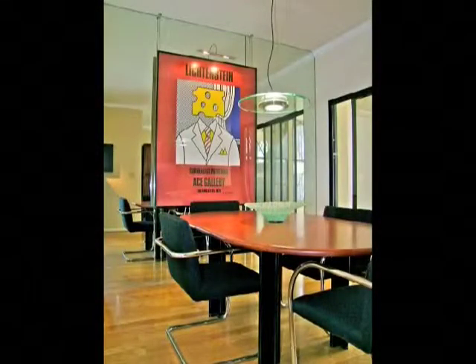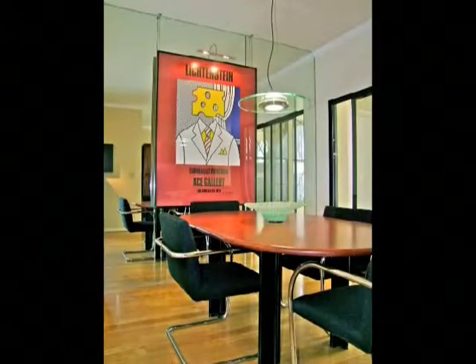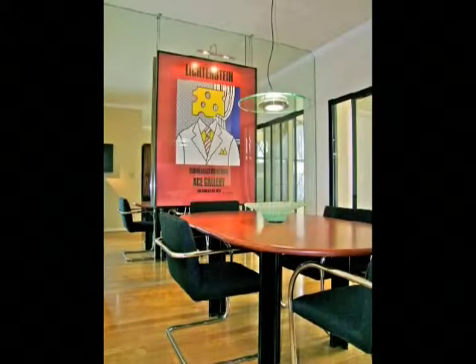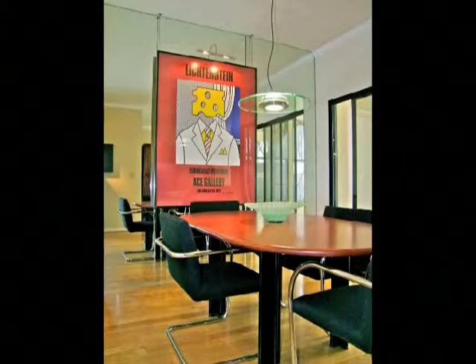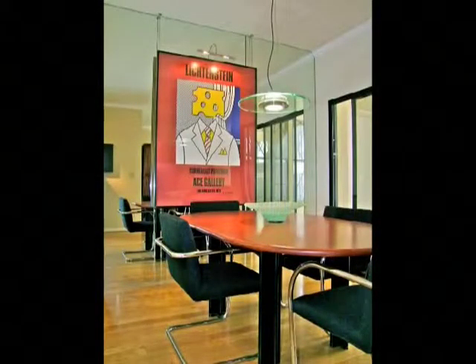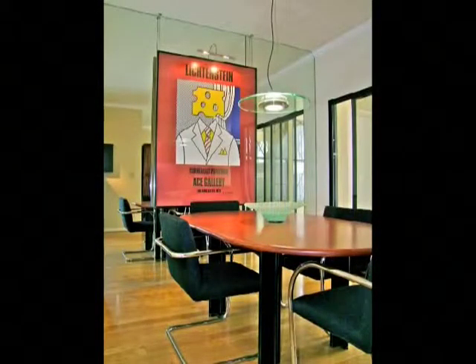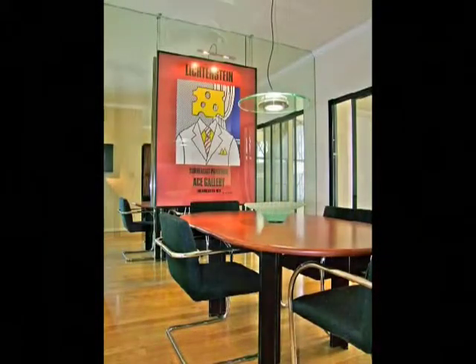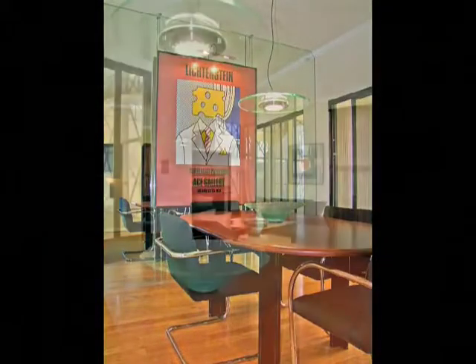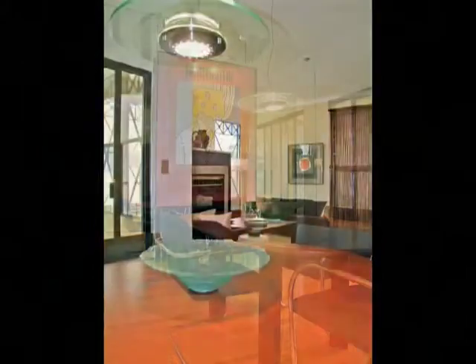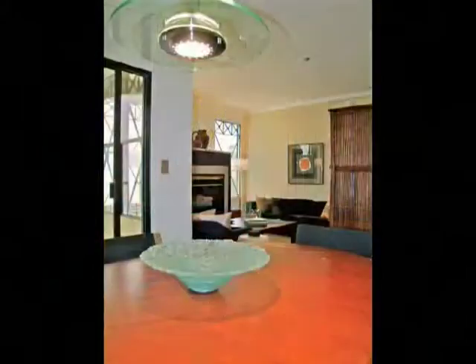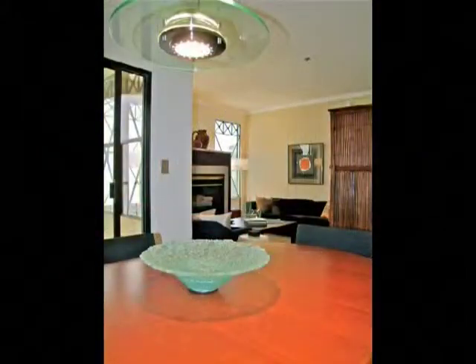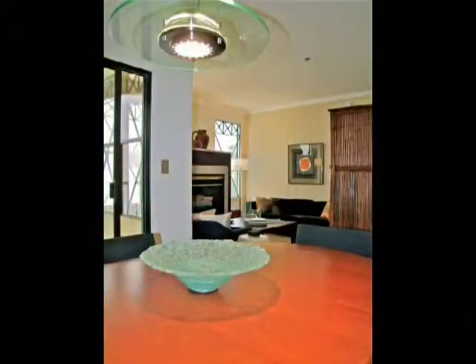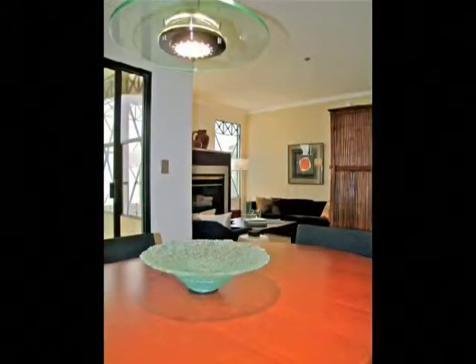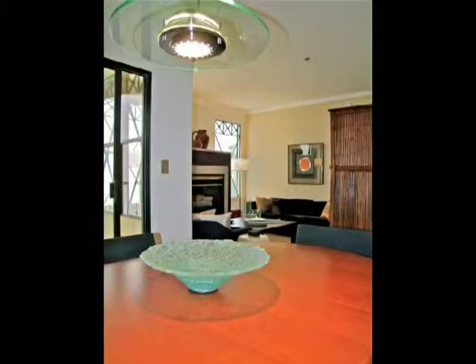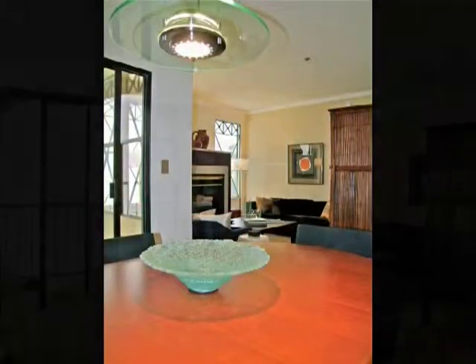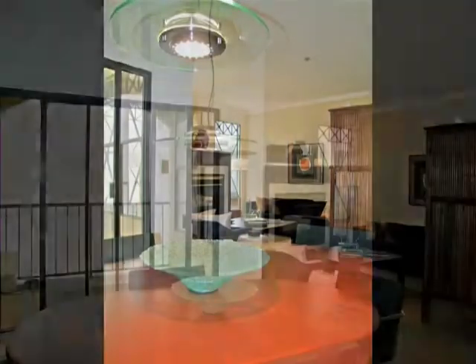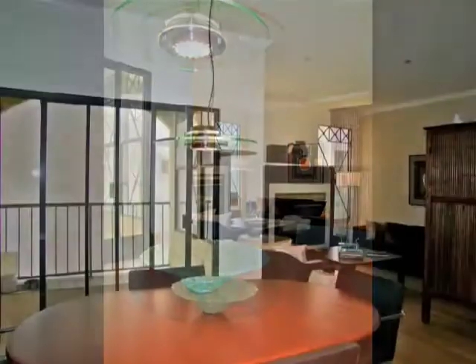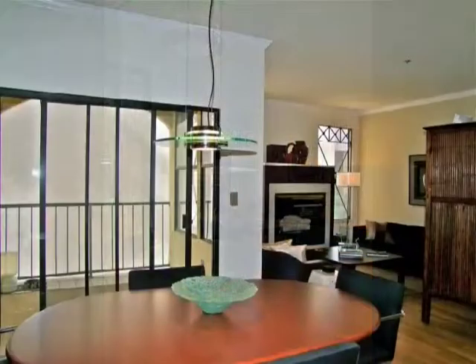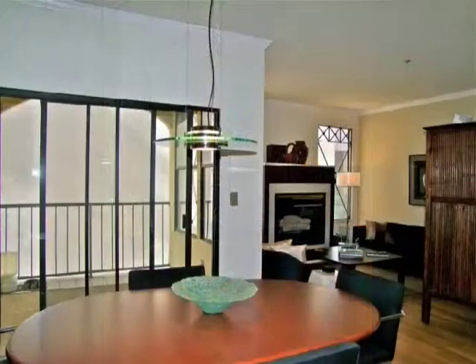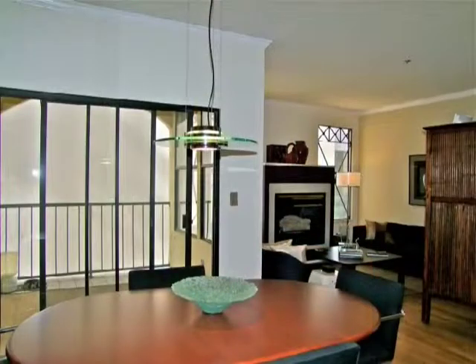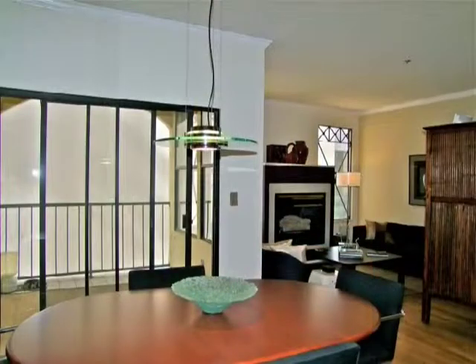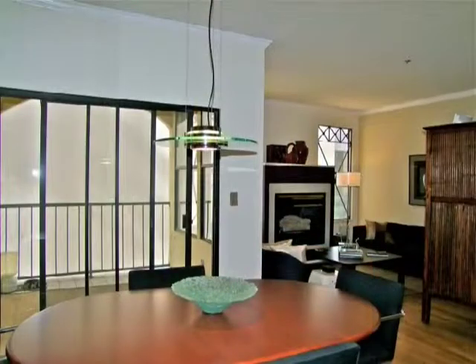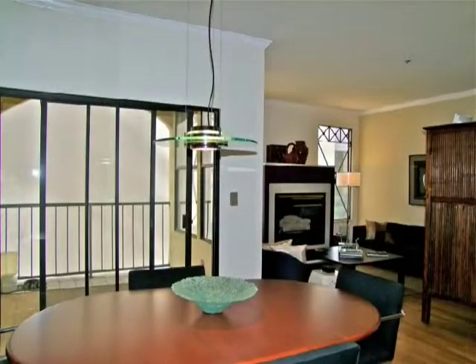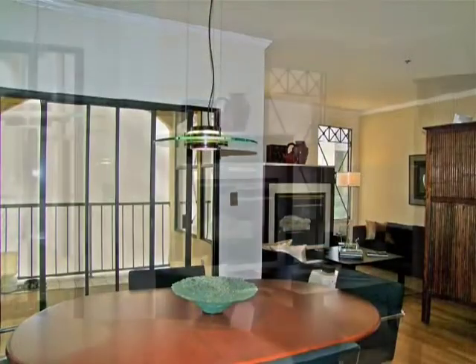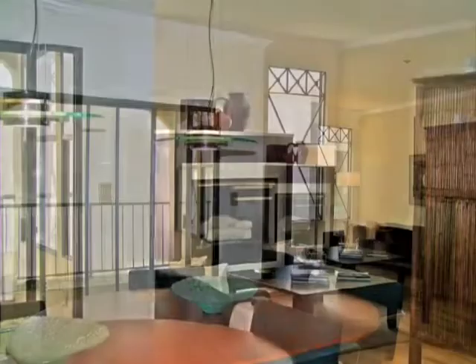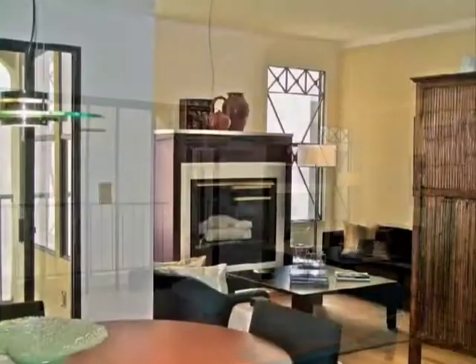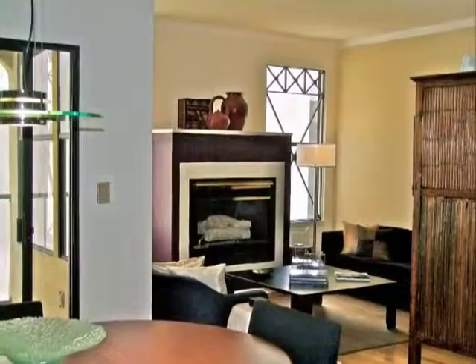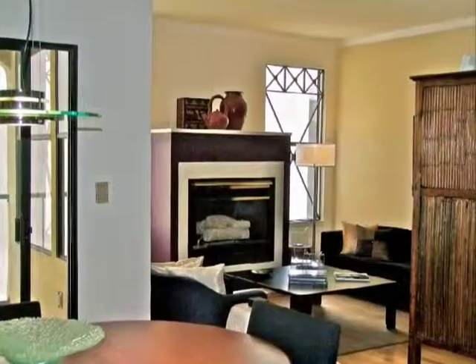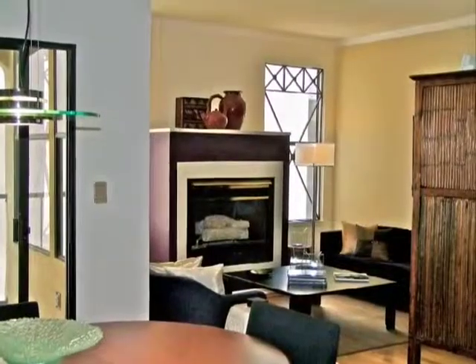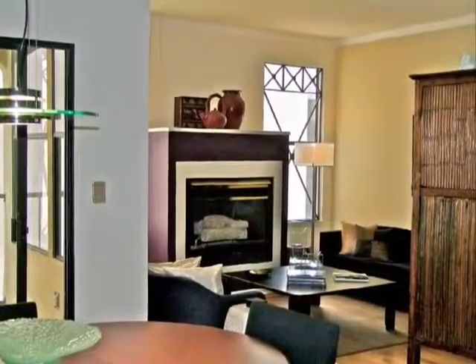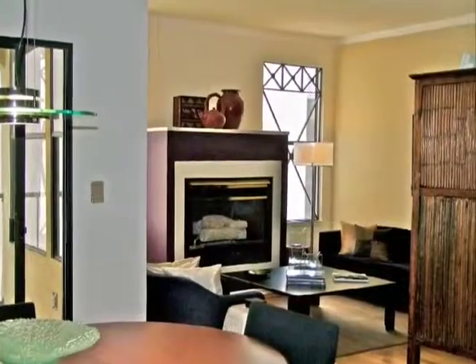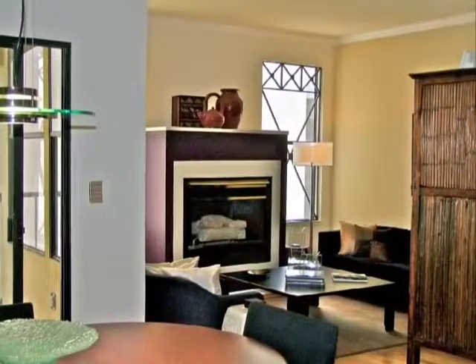The mirrored dining room is stunning, as is the fireside living room.